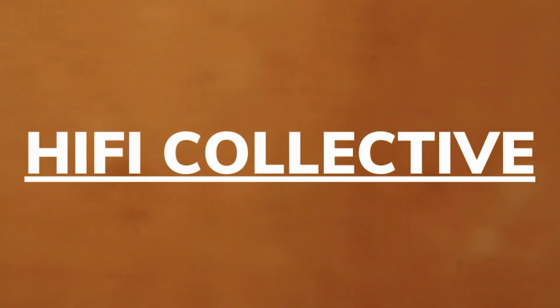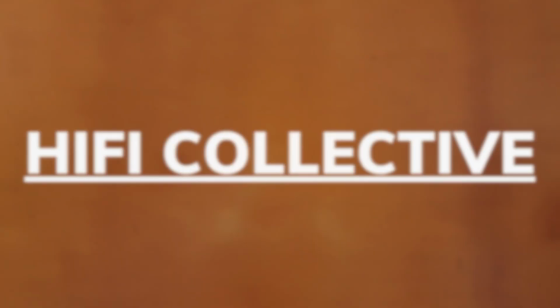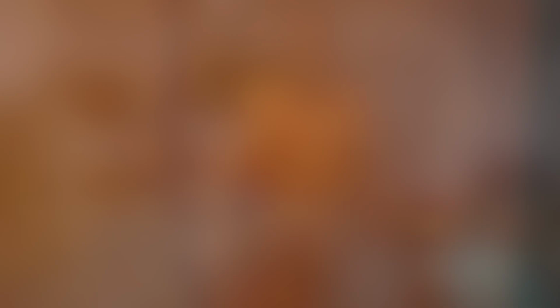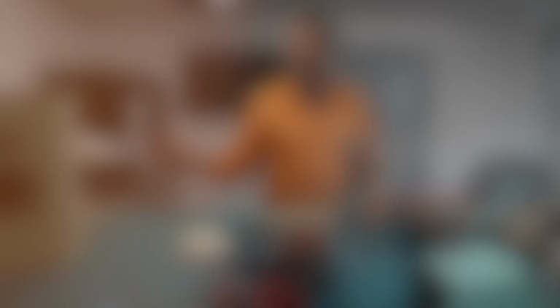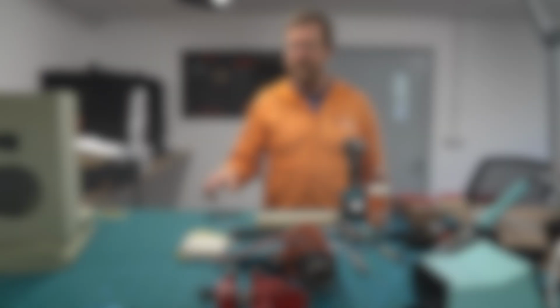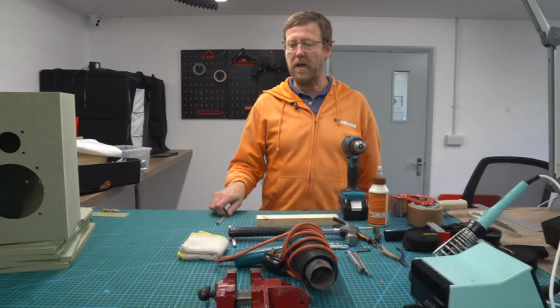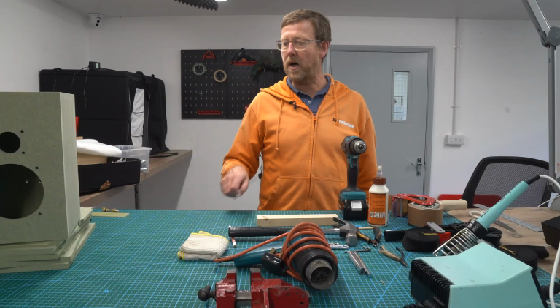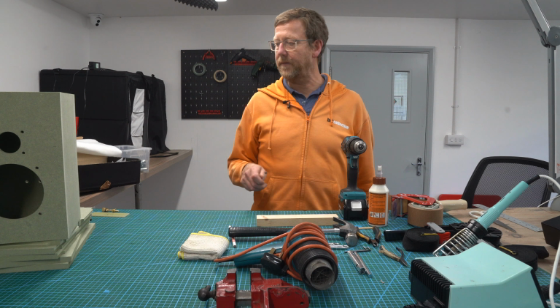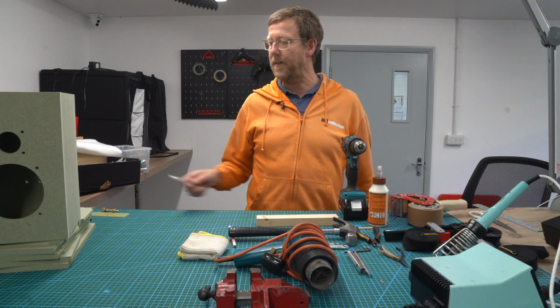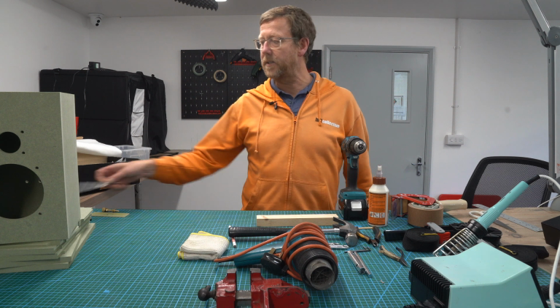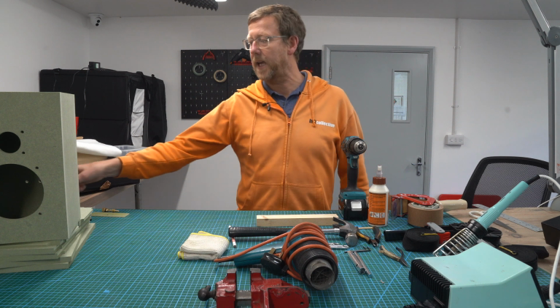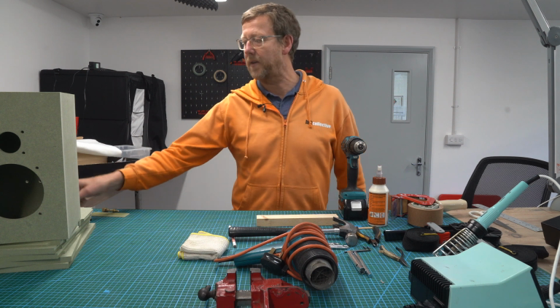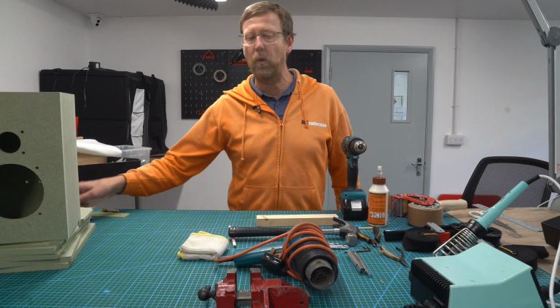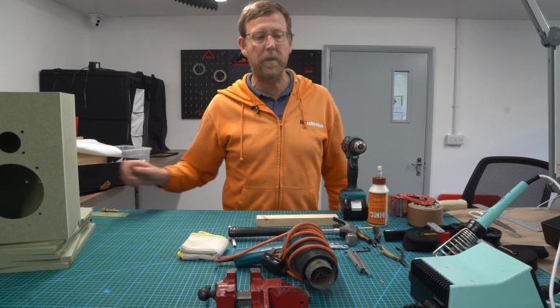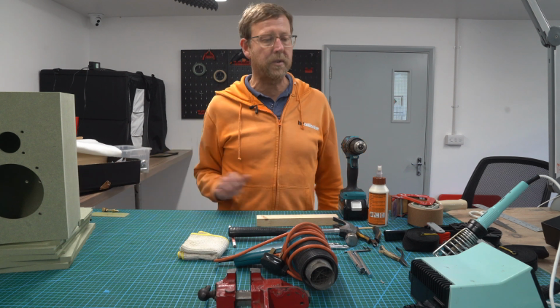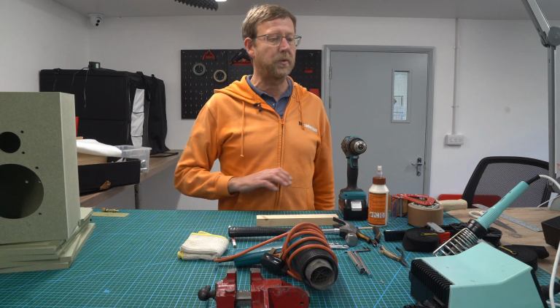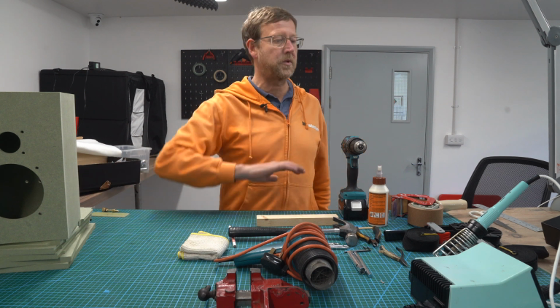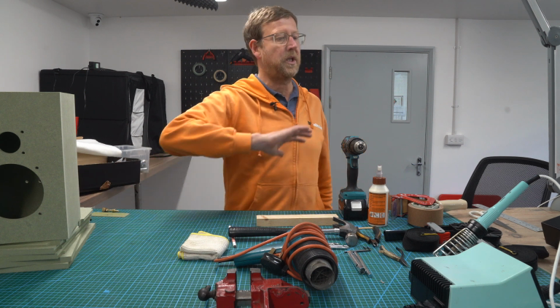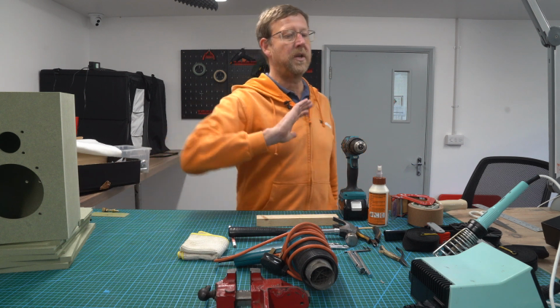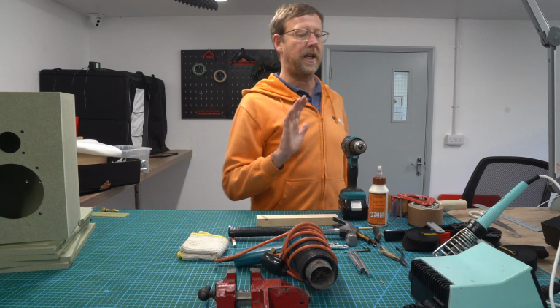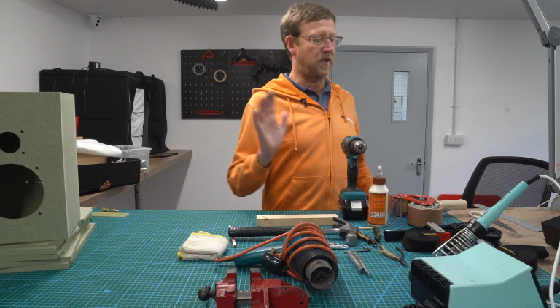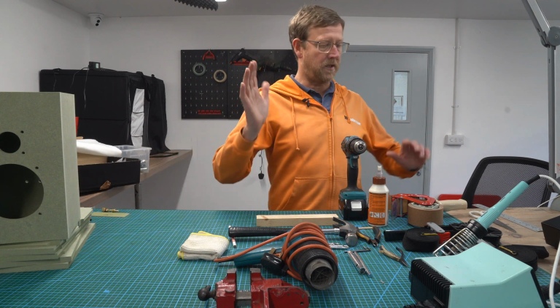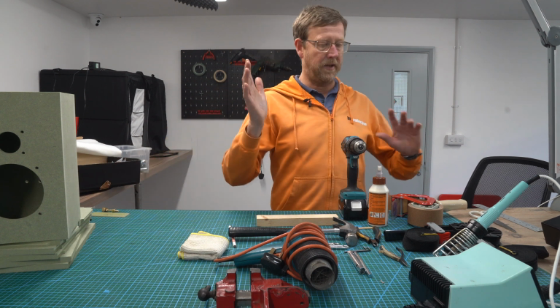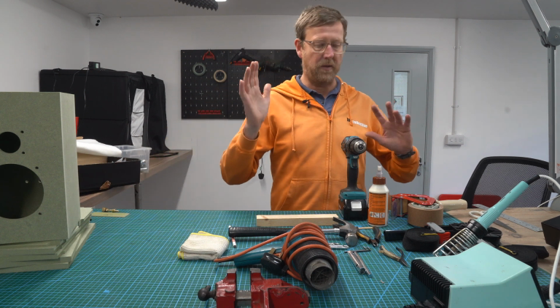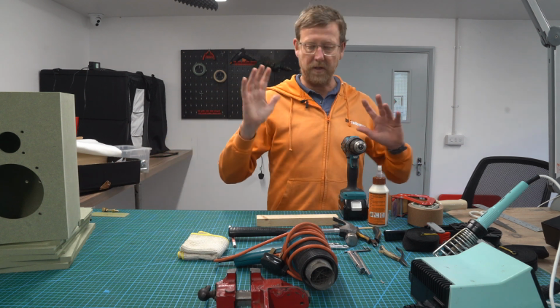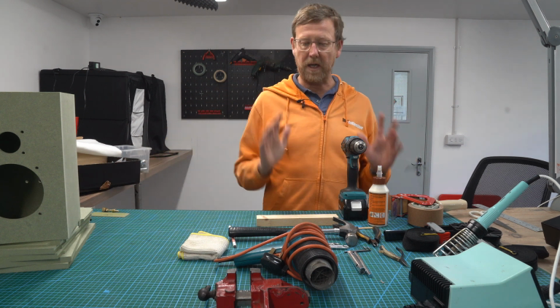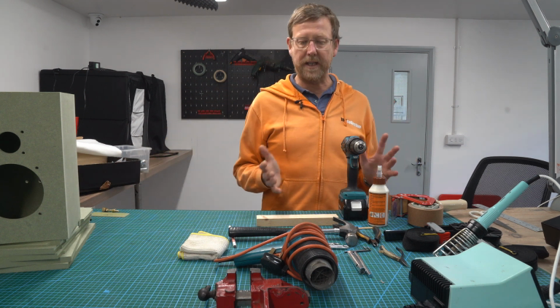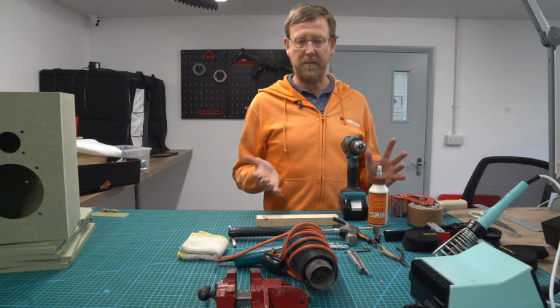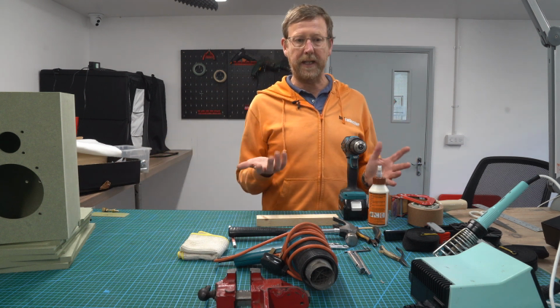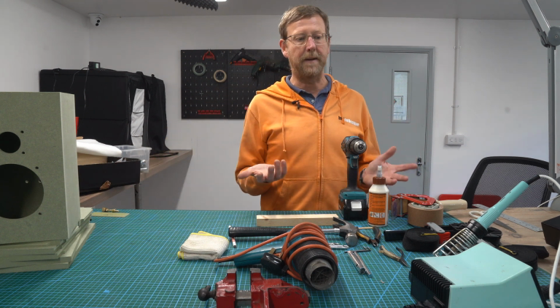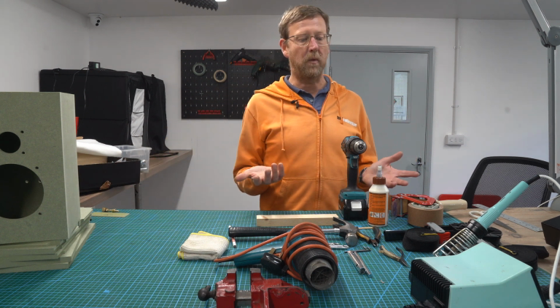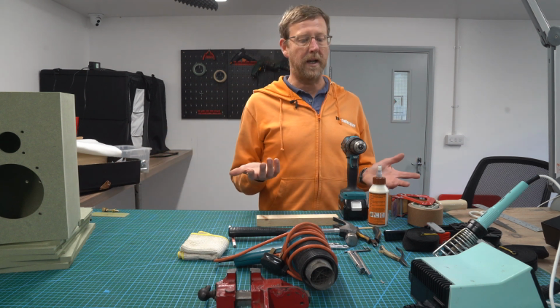Guys, I have gathered together all the tools you need to build the Glasshouse Speaker Kit number one.